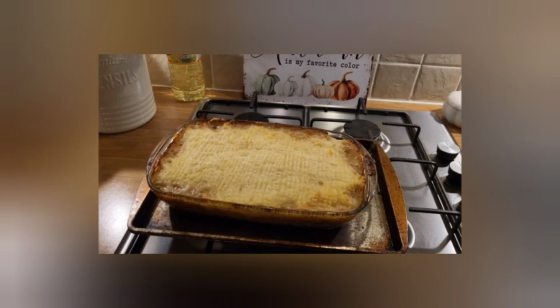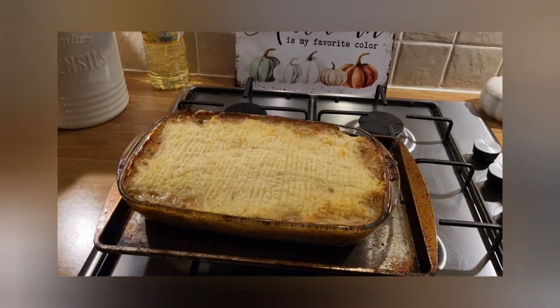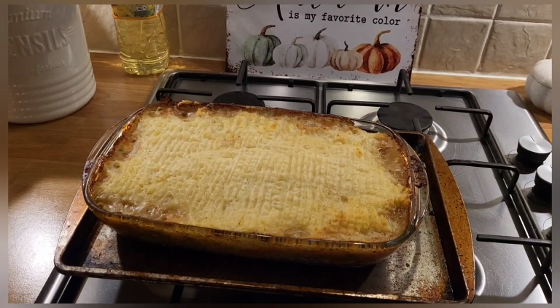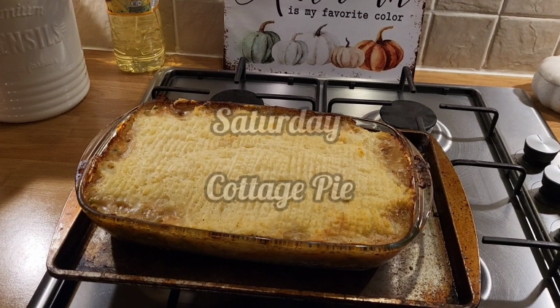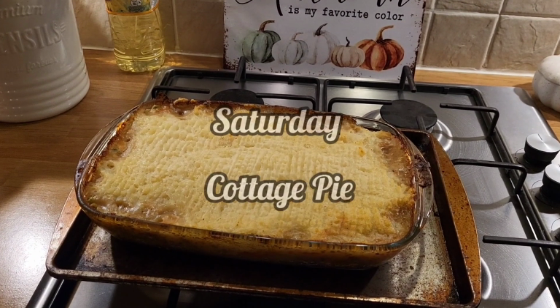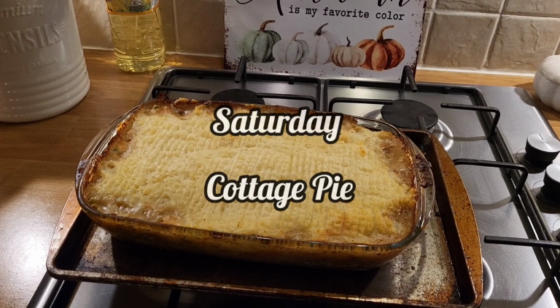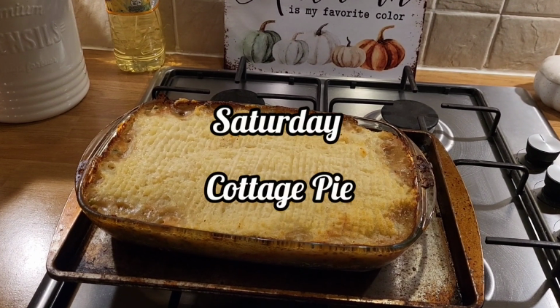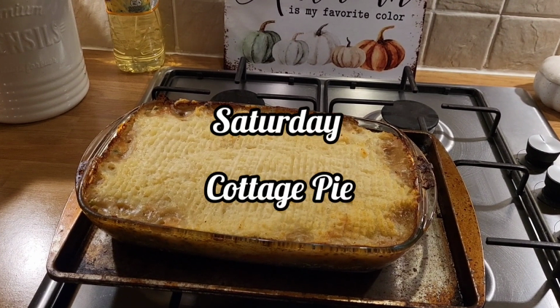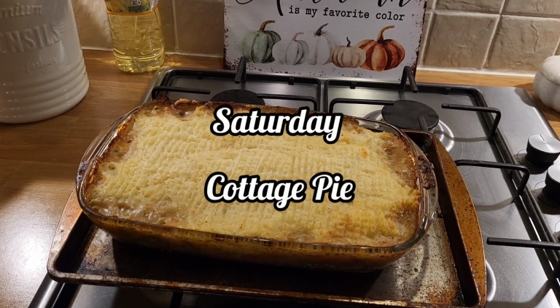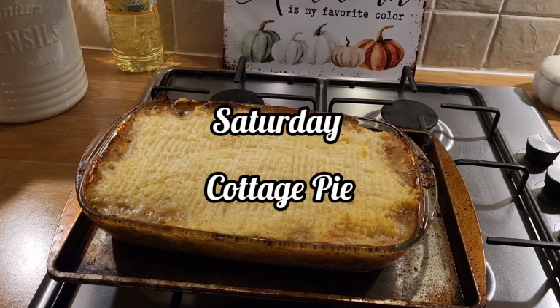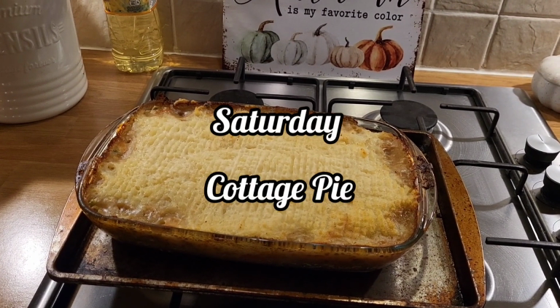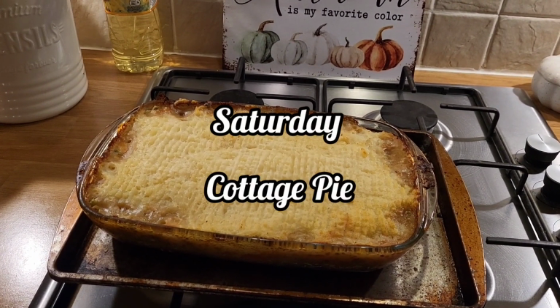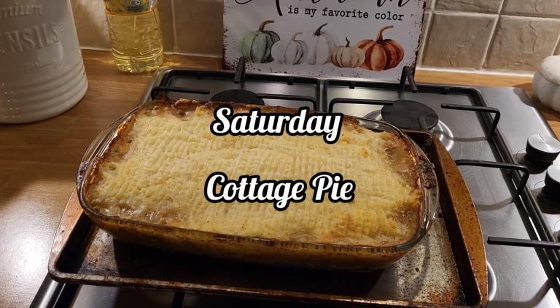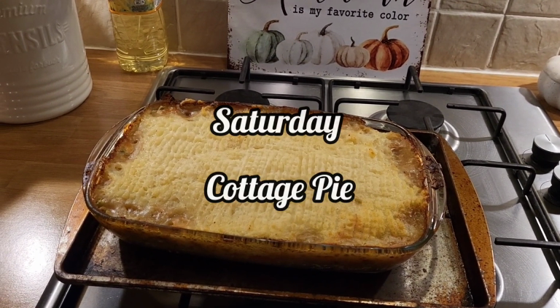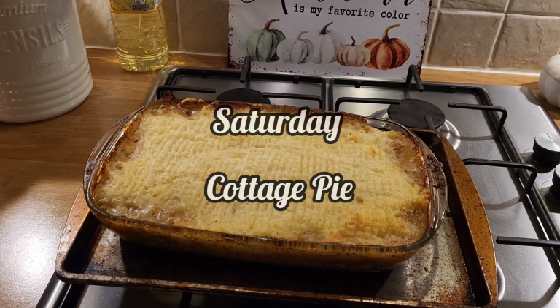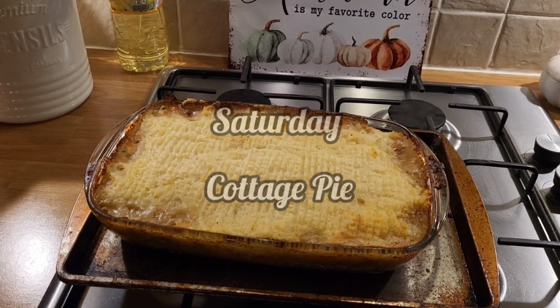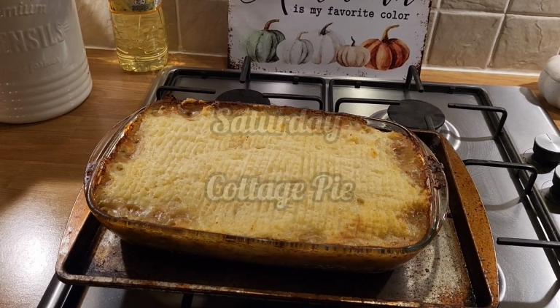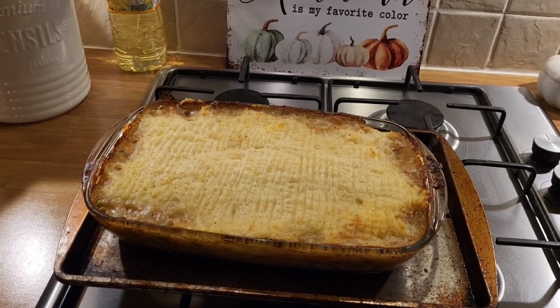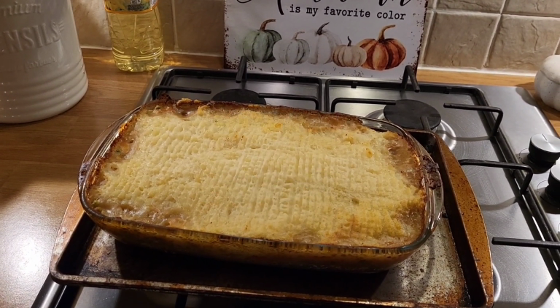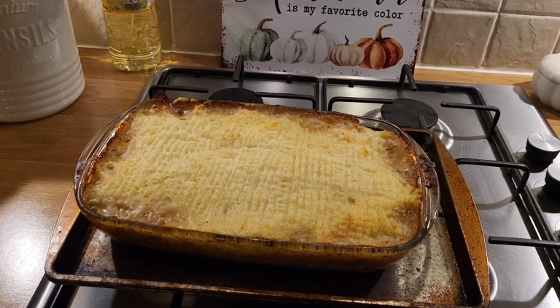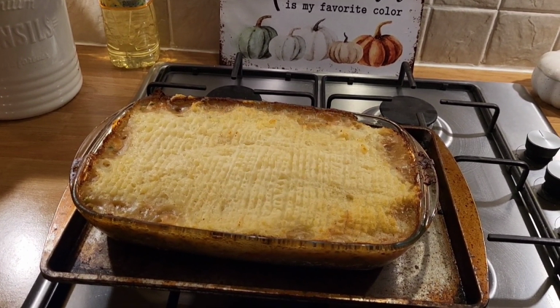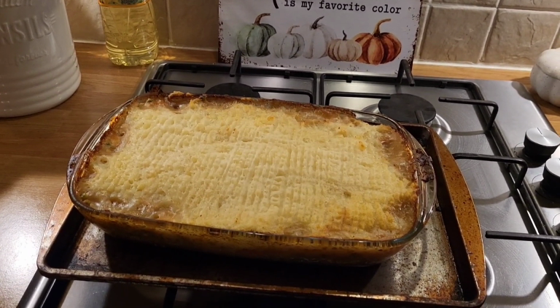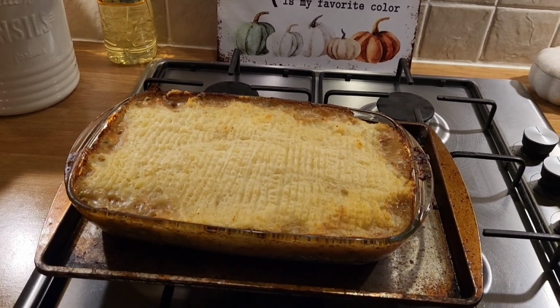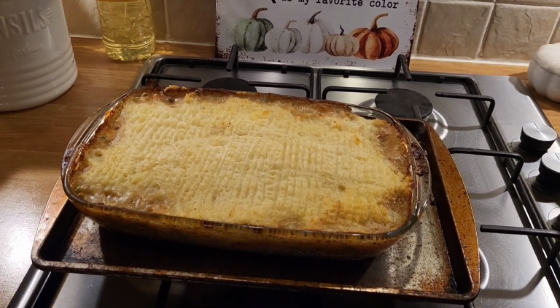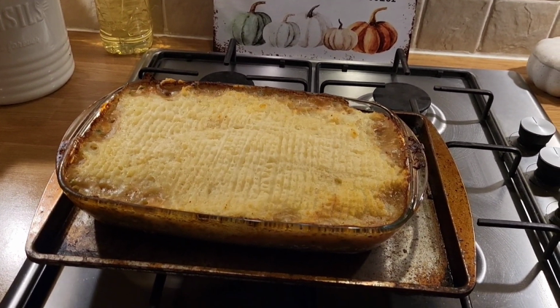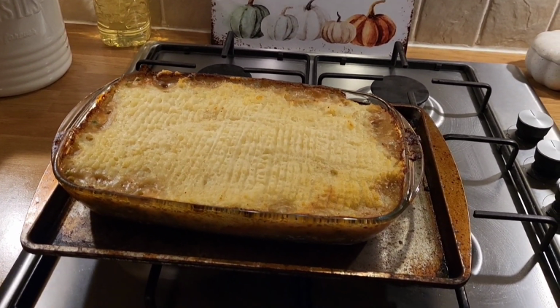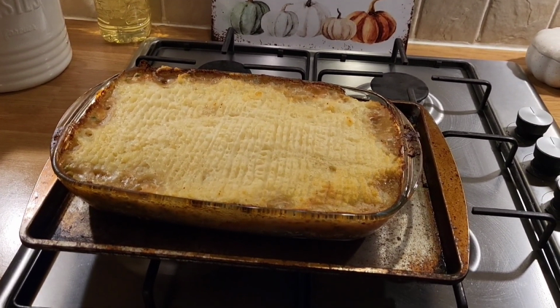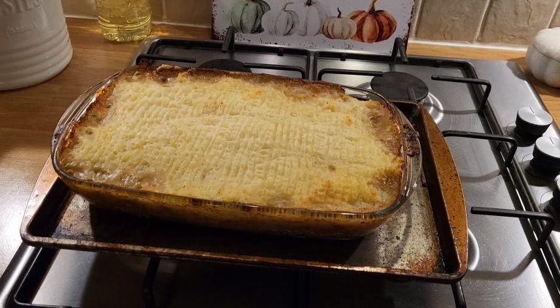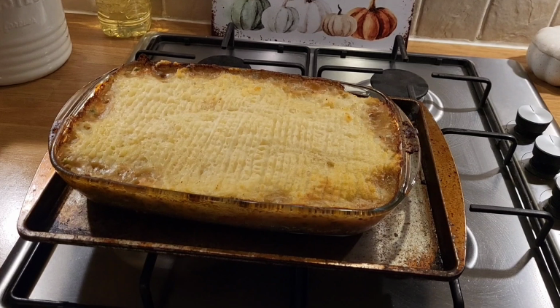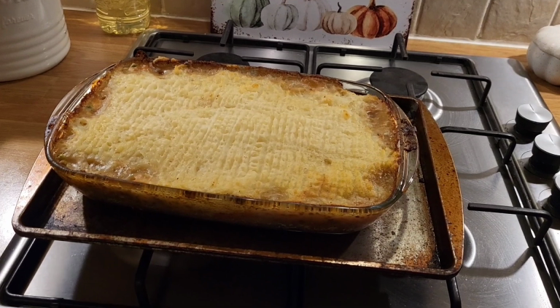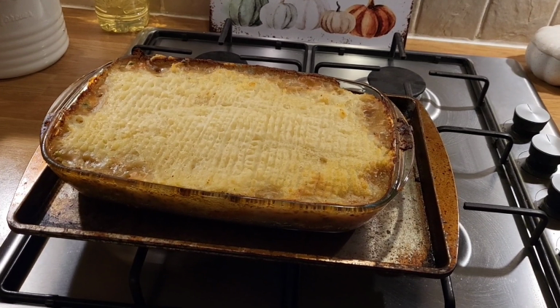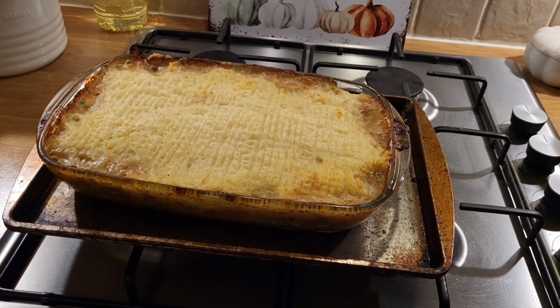Hi everybody, welcome back to another Meals of the Week video. It is Saturday today and we are having a cottage pie.